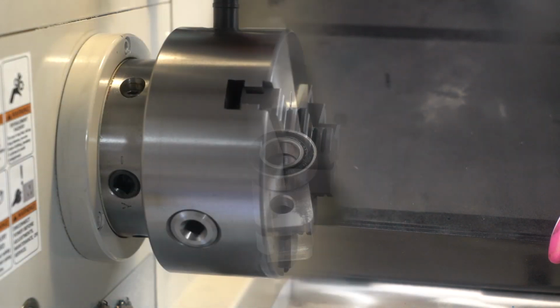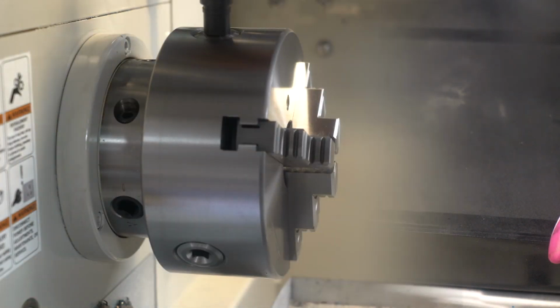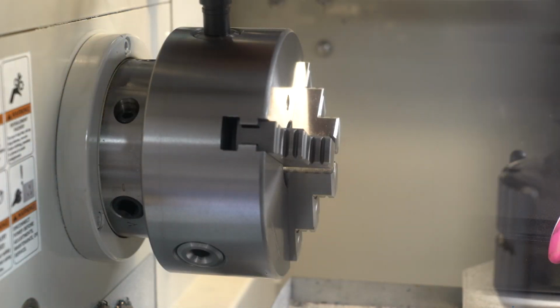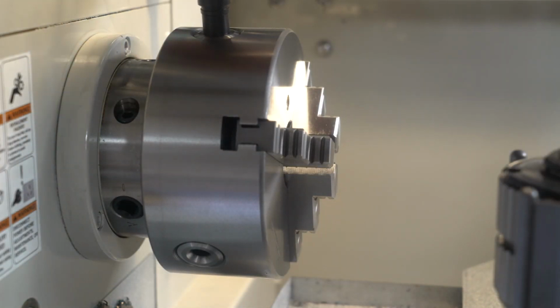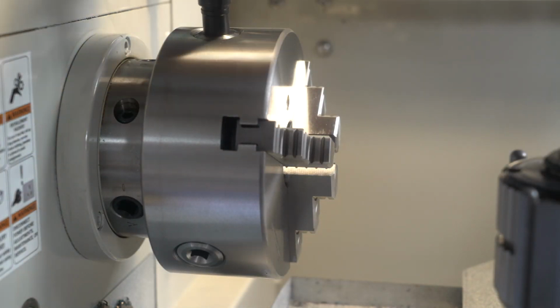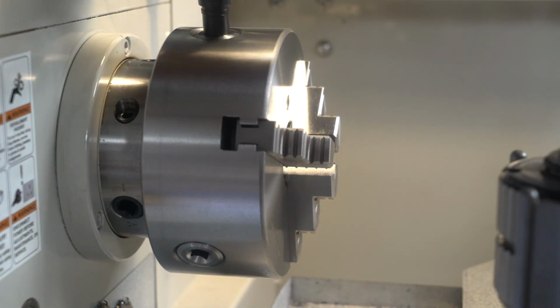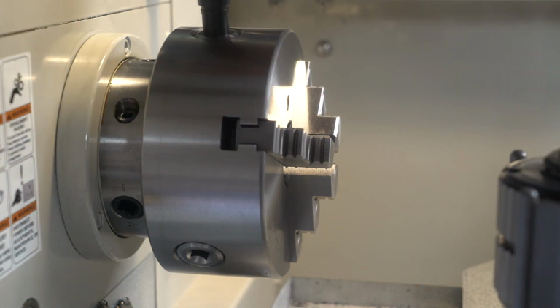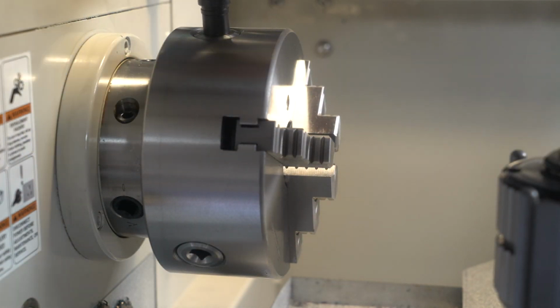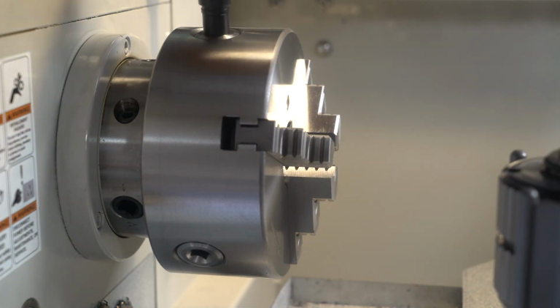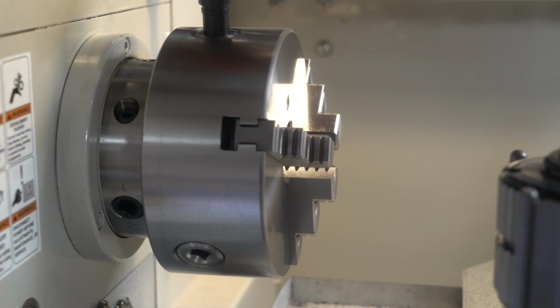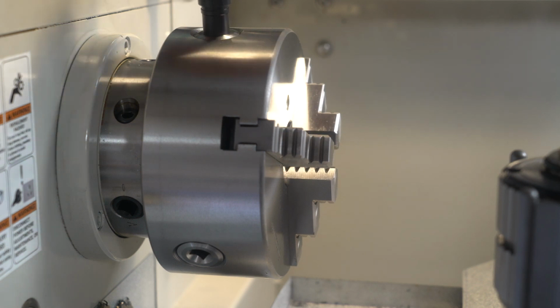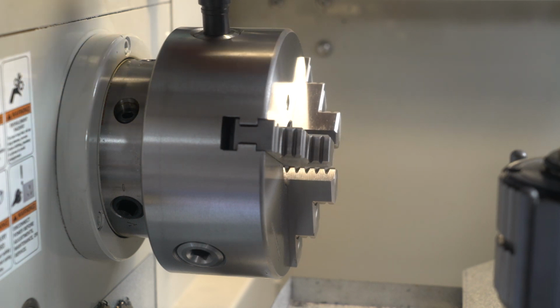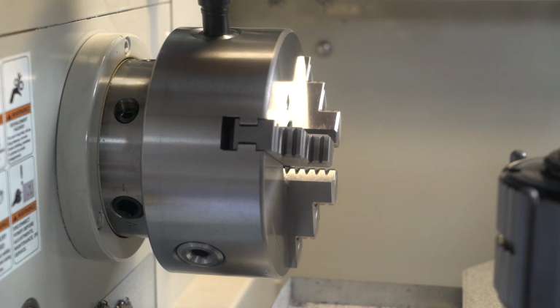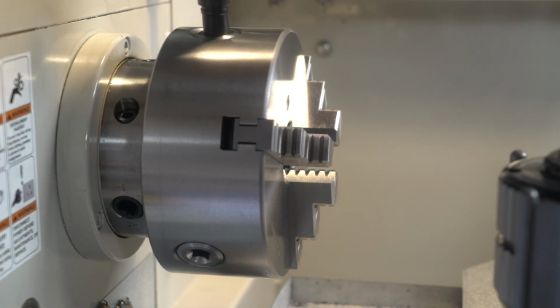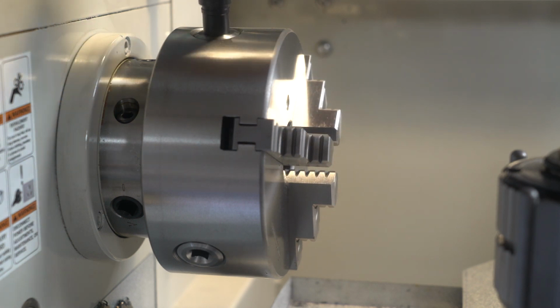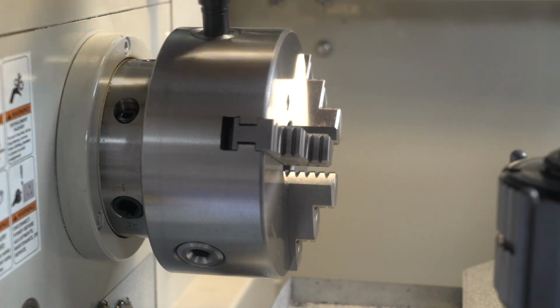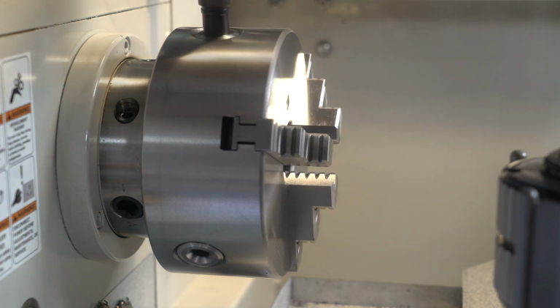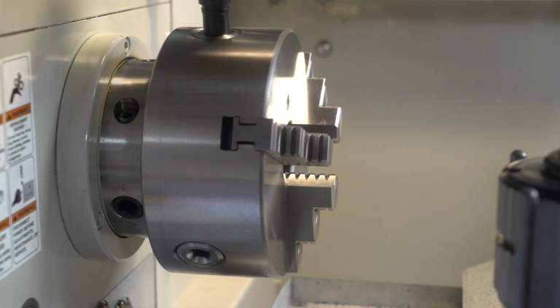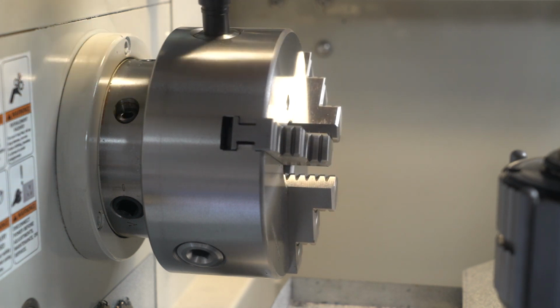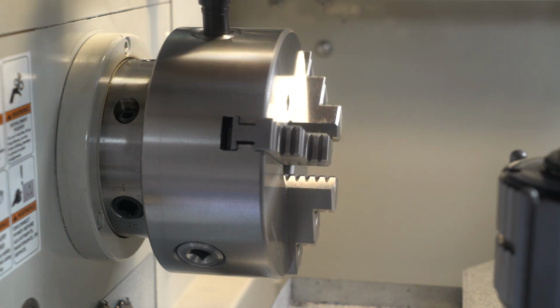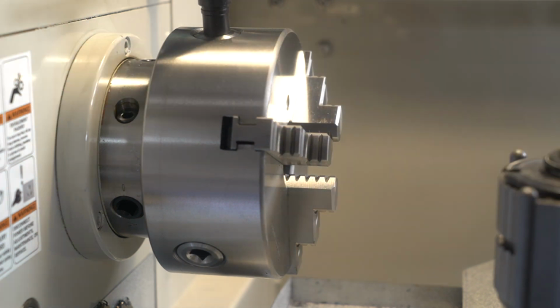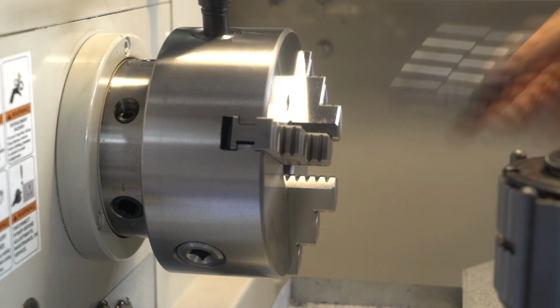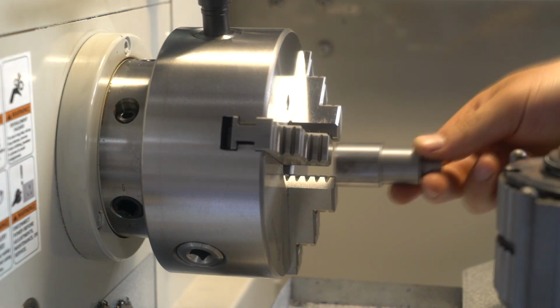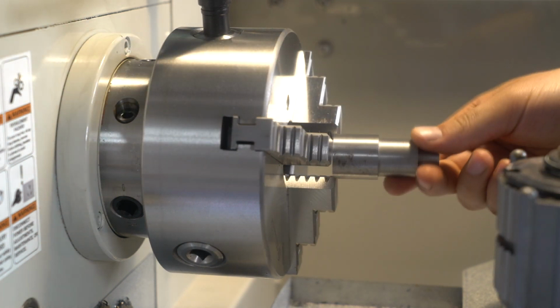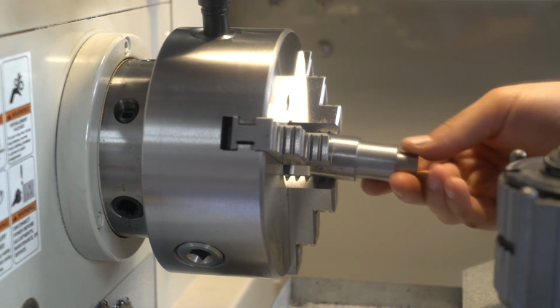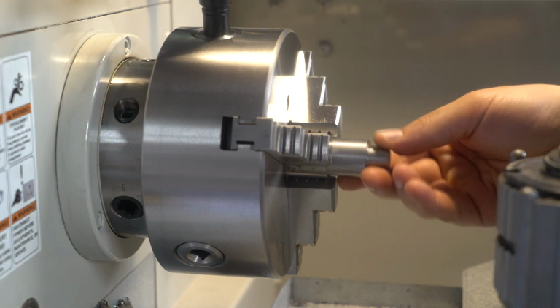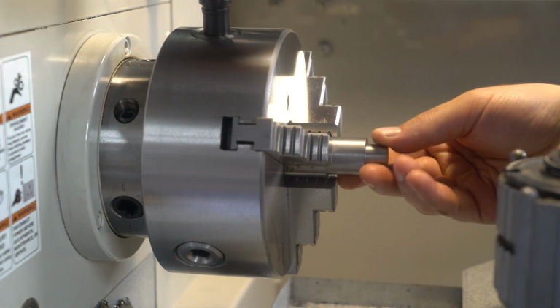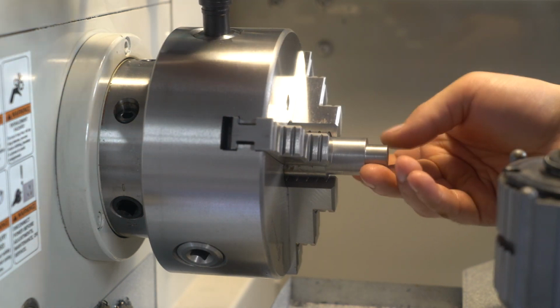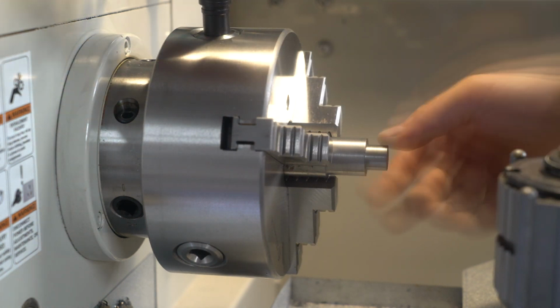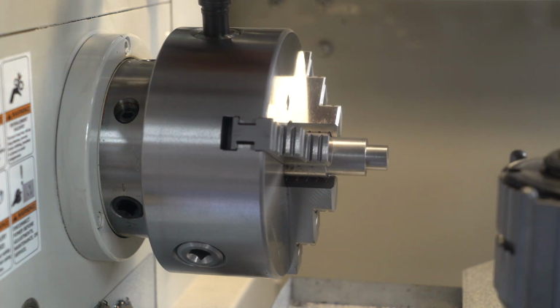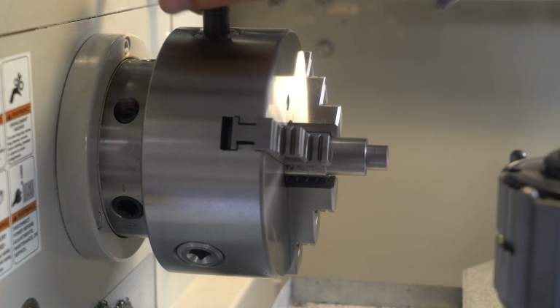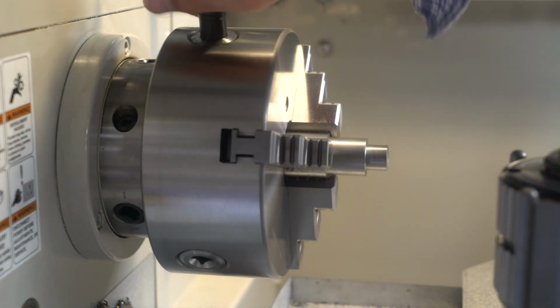Here I'll be making the bushing for the bearing out of some scrap steel I had lying around.